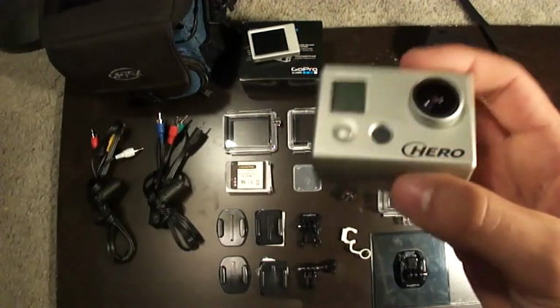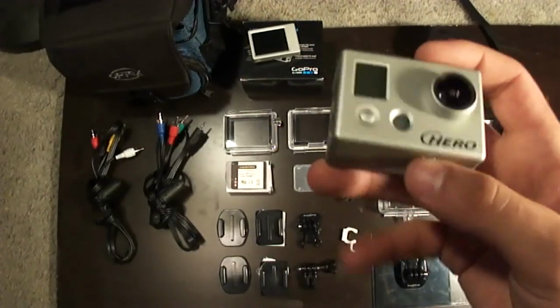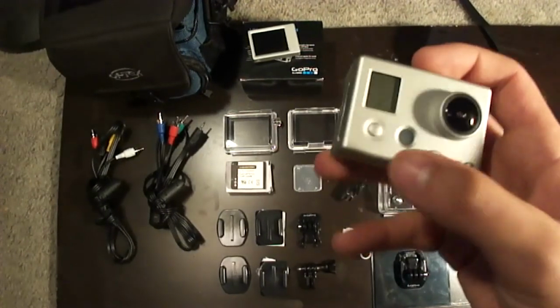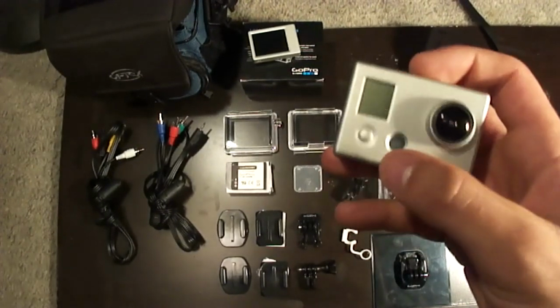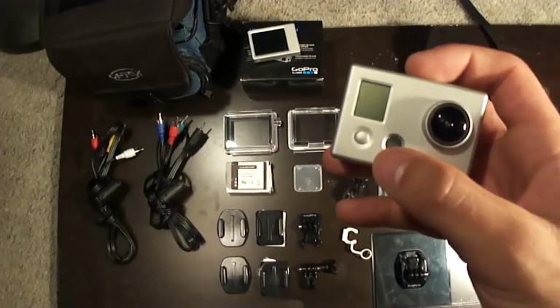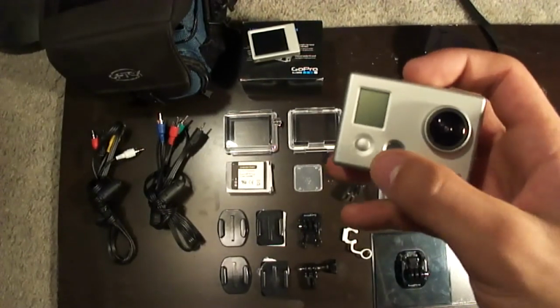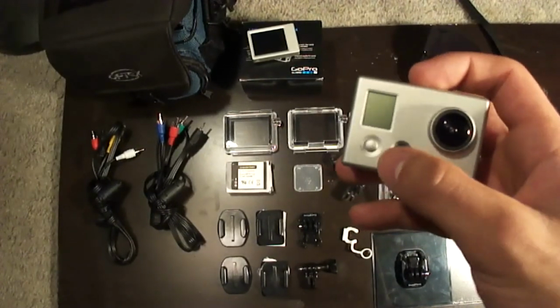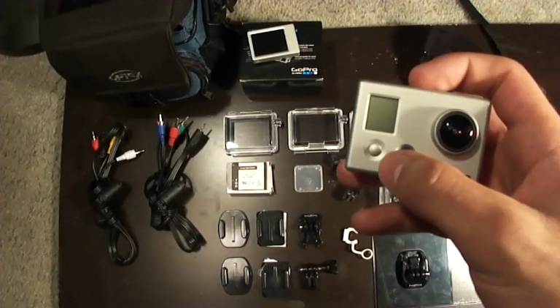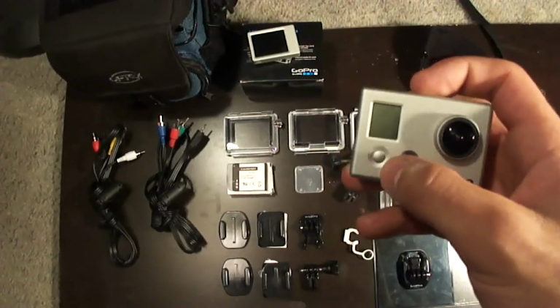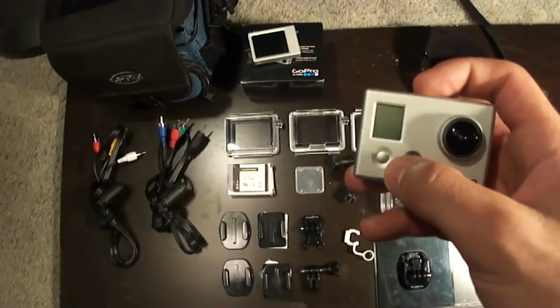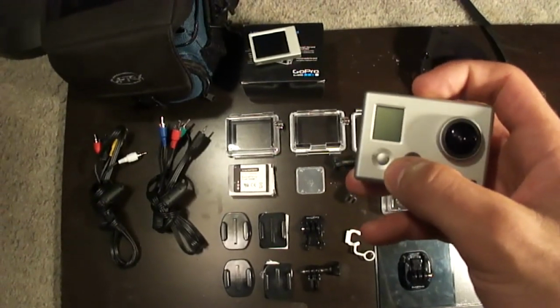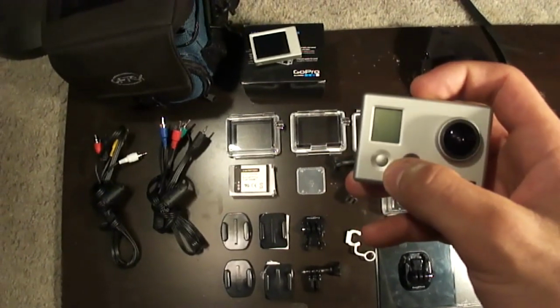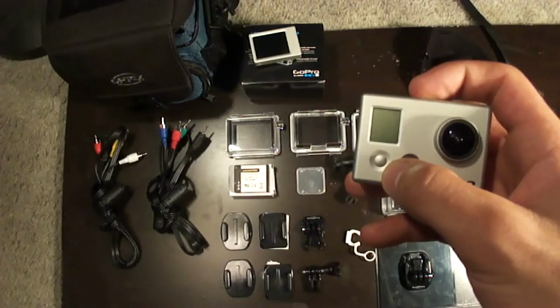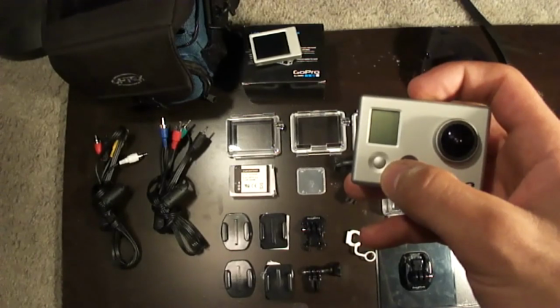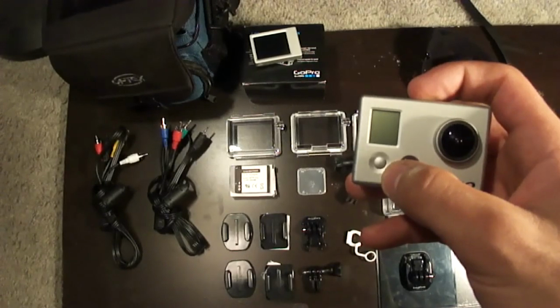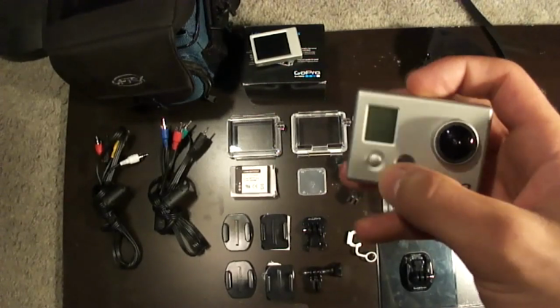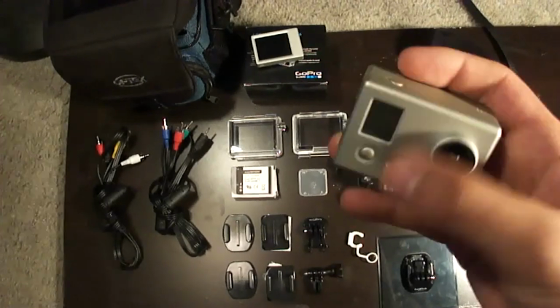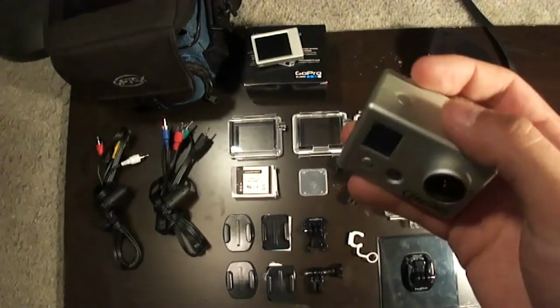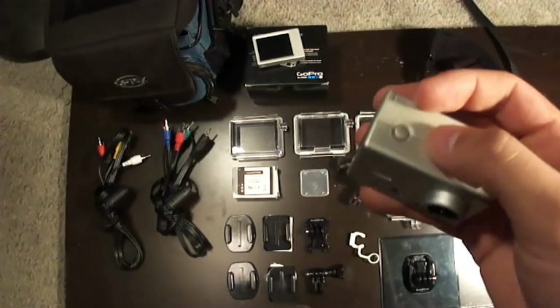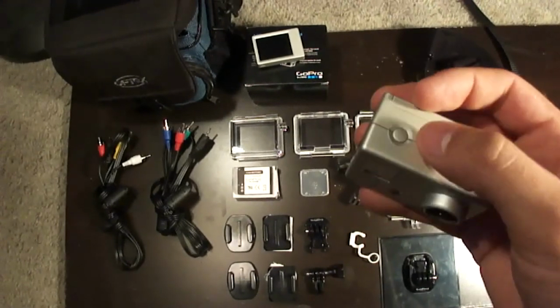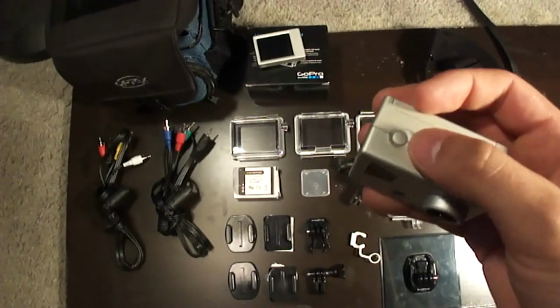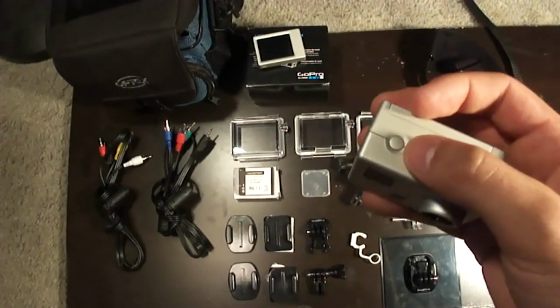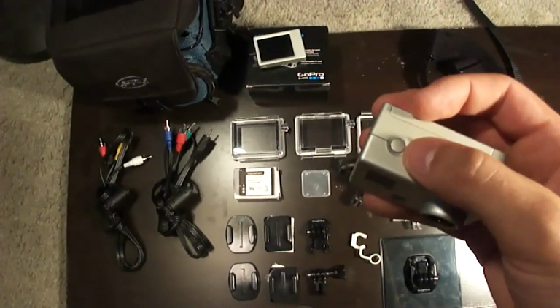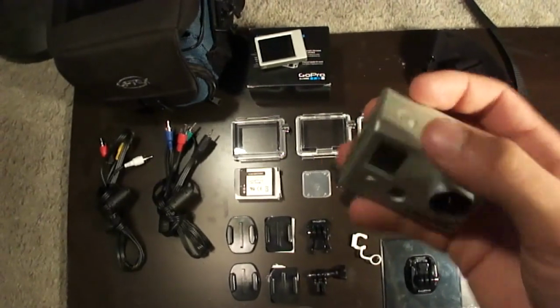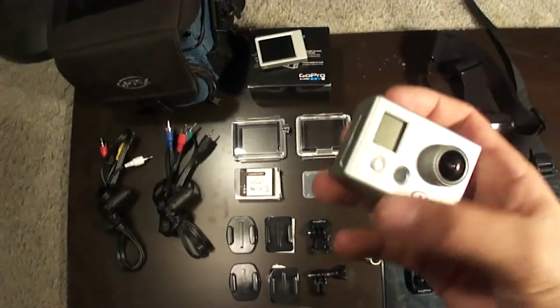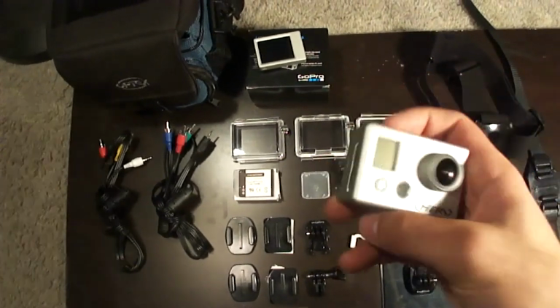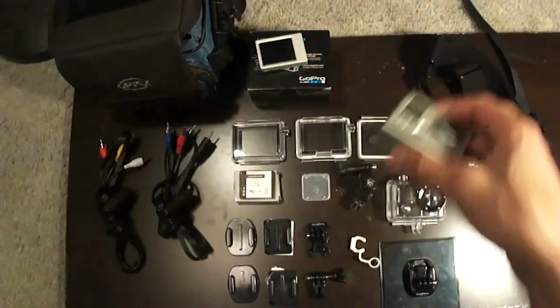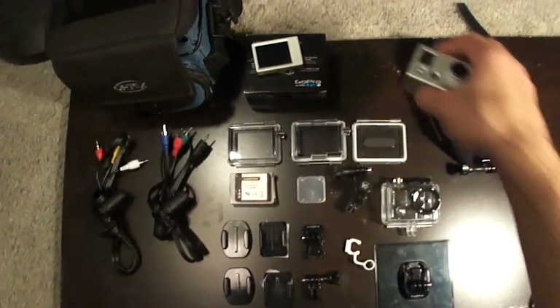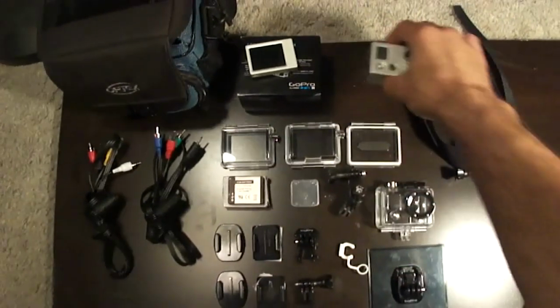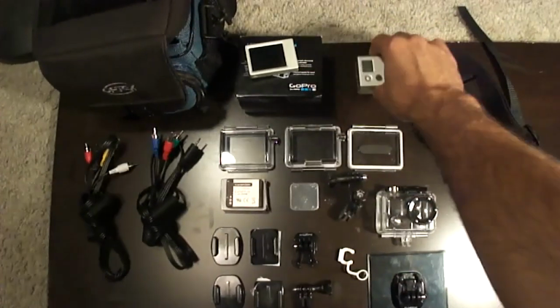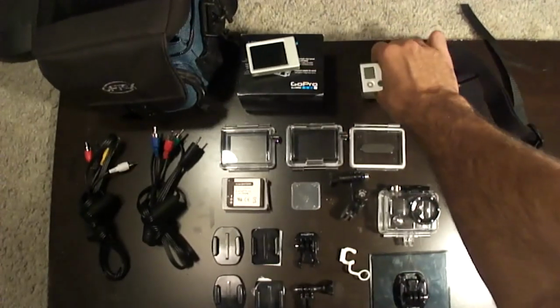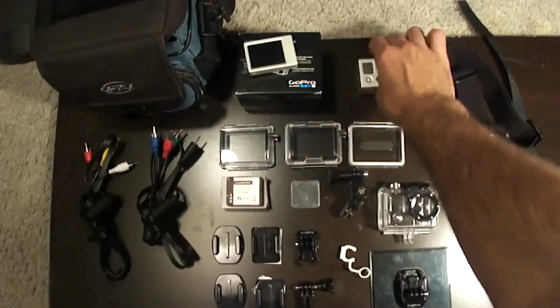So you have your front button which is your power button, and you have your shutter button. It's just mainly a two-button unit.